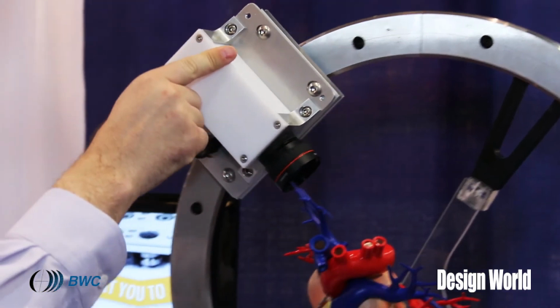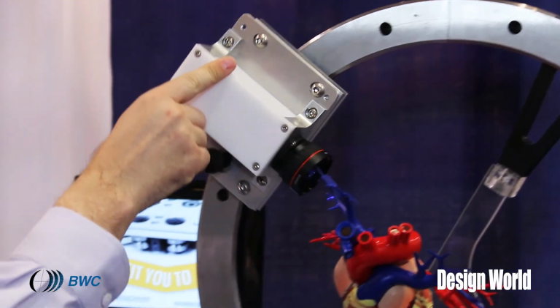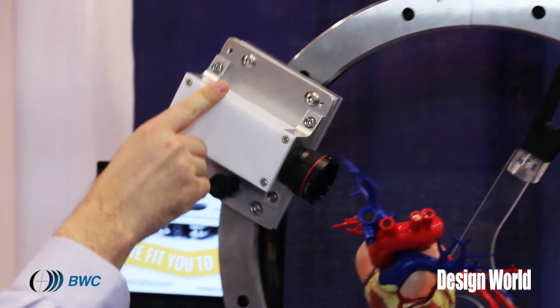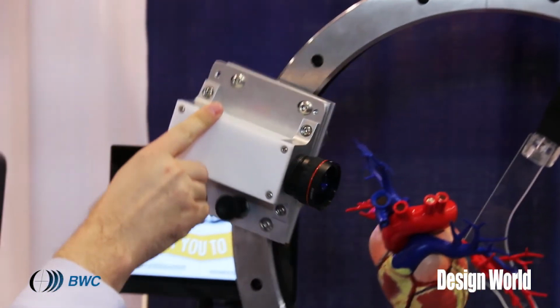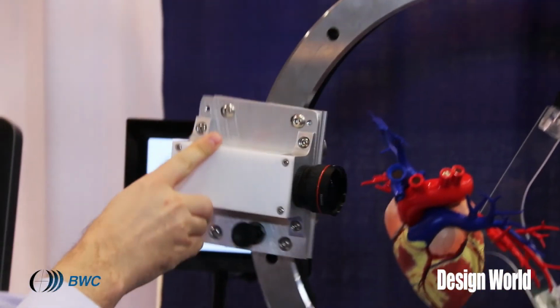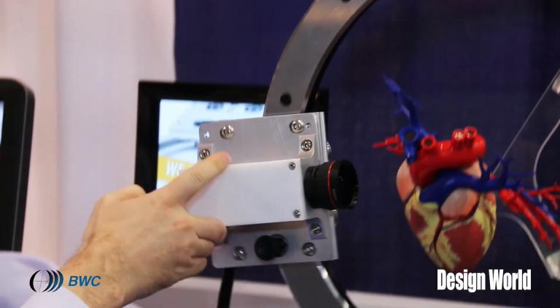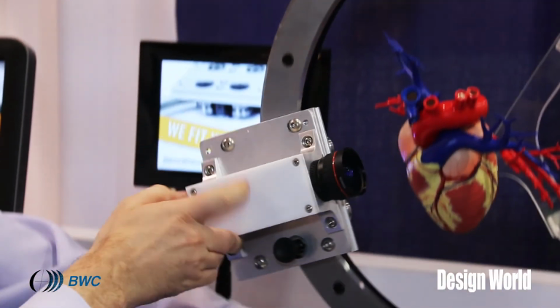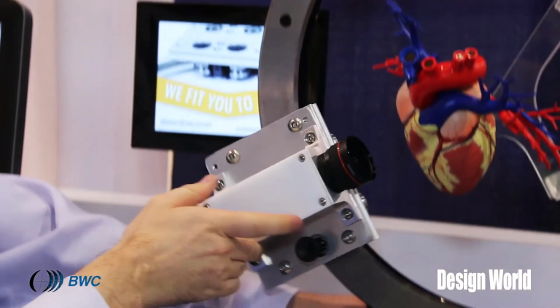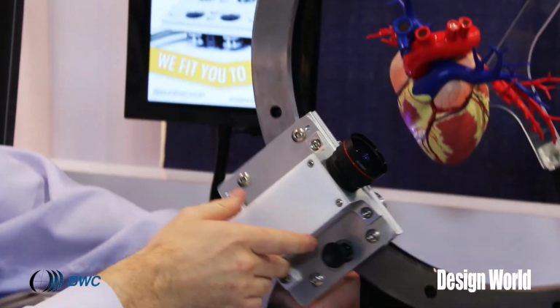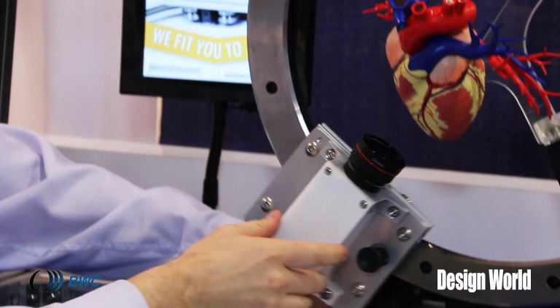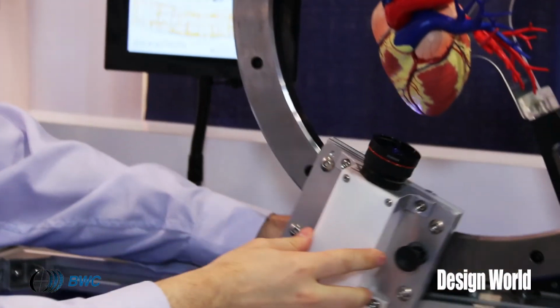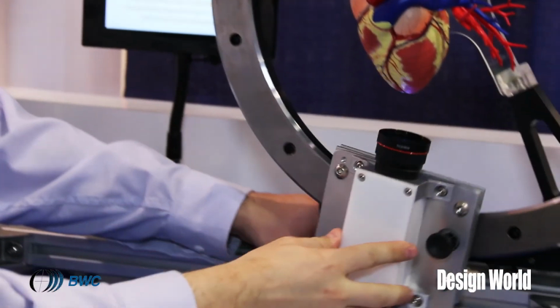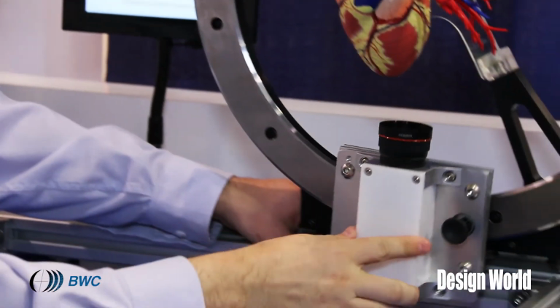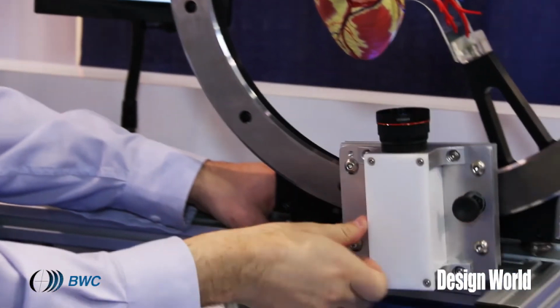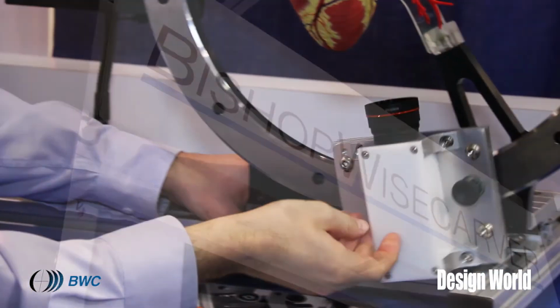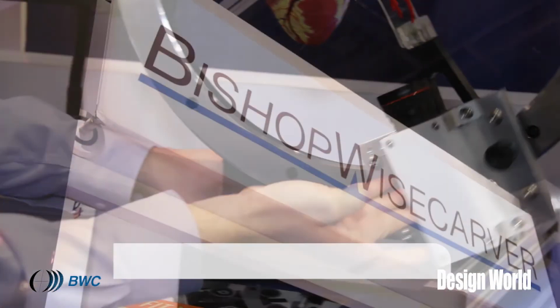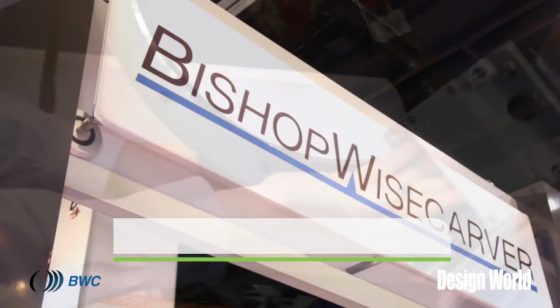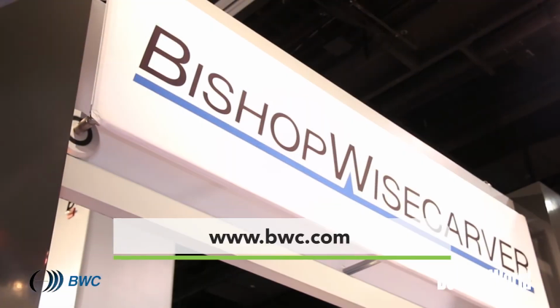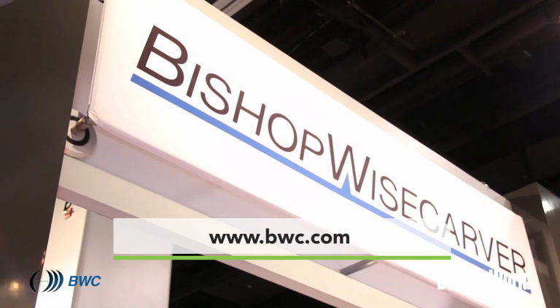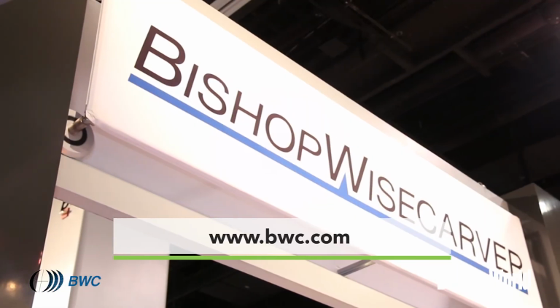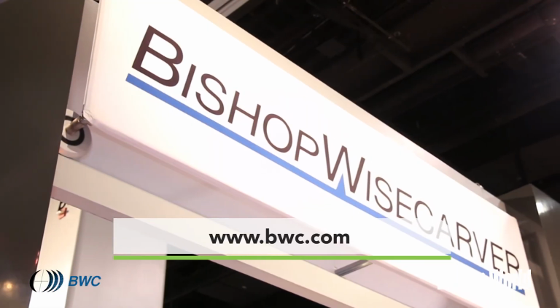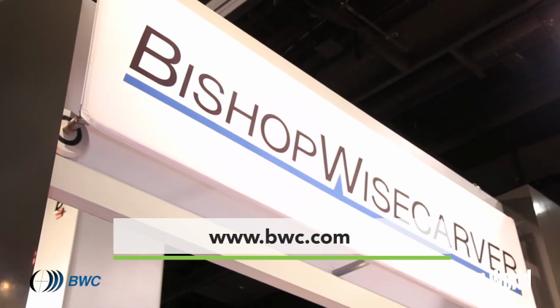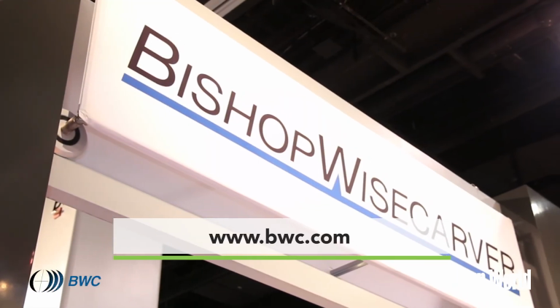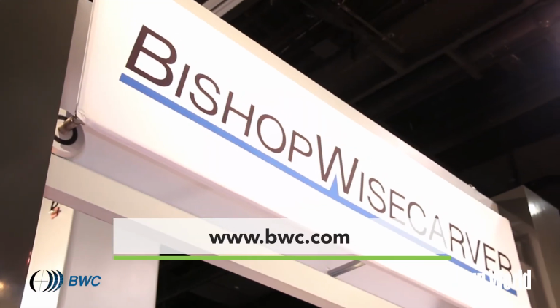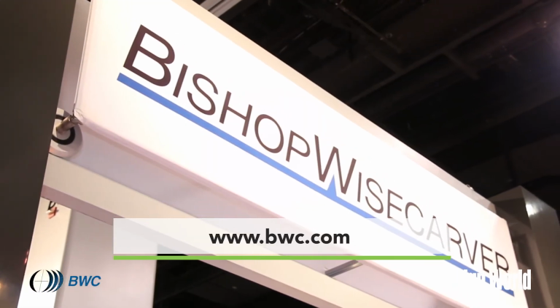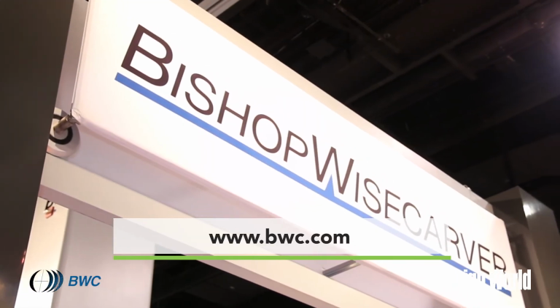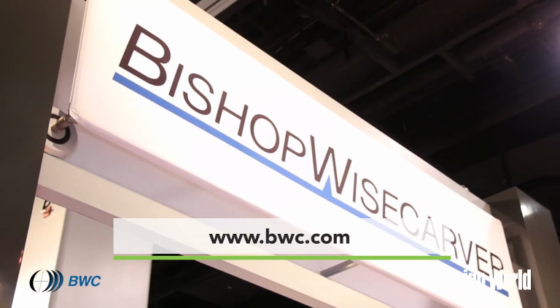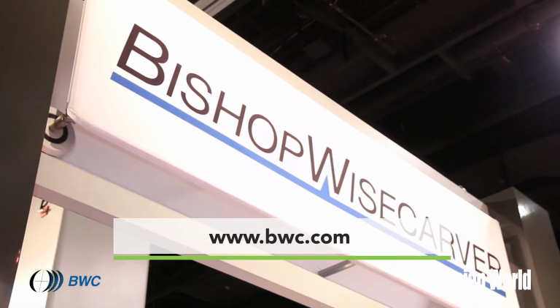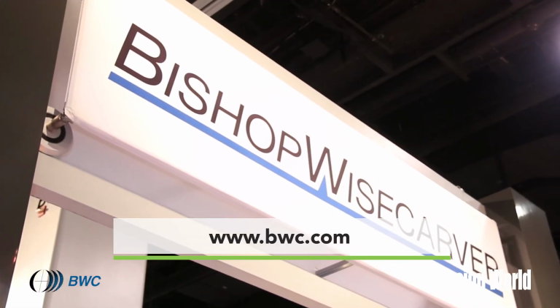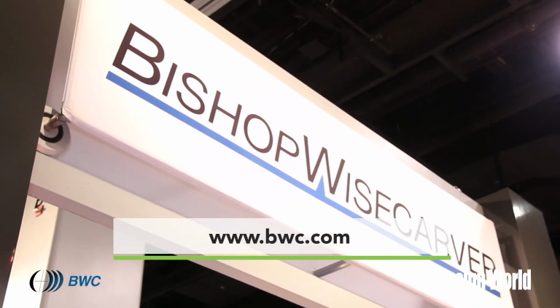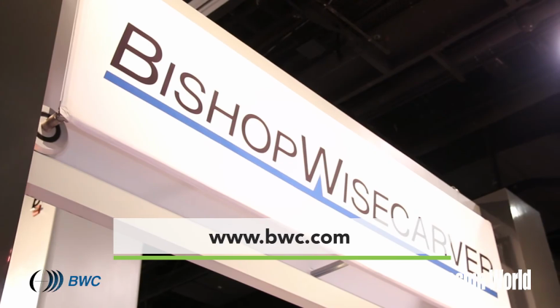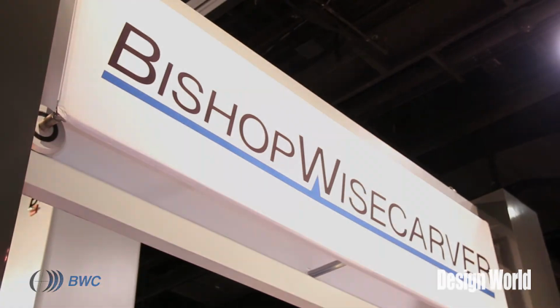For more information about these products, please visit BWC.com. Thank you for your time.